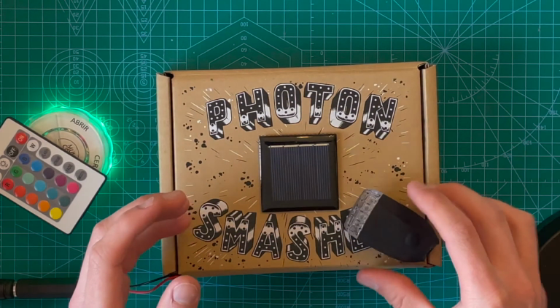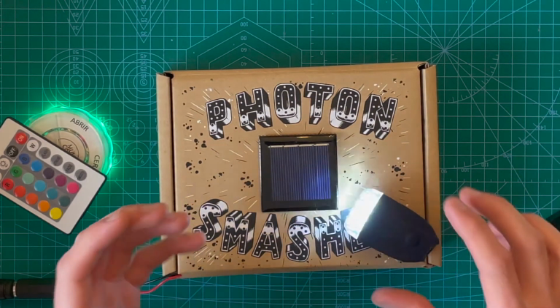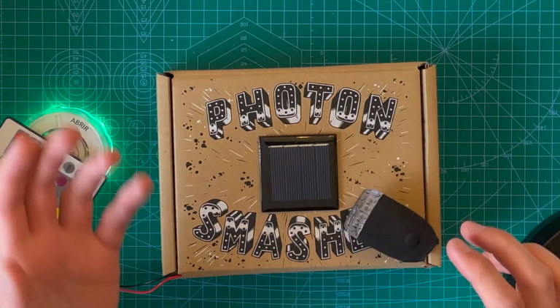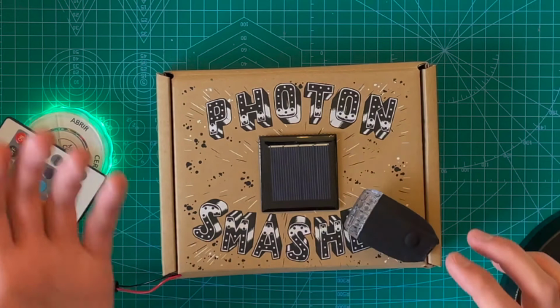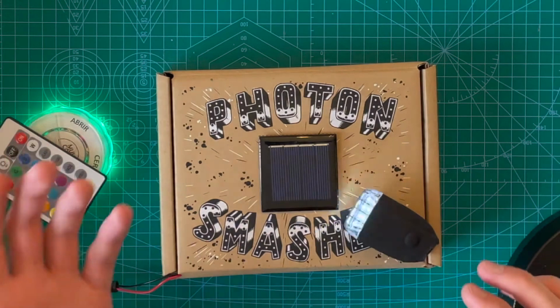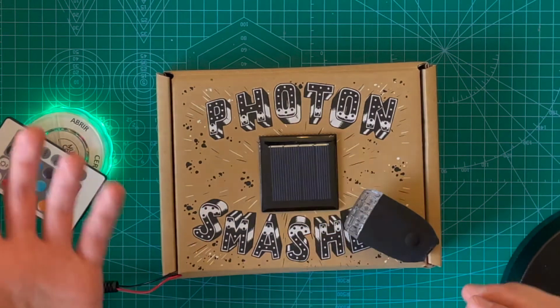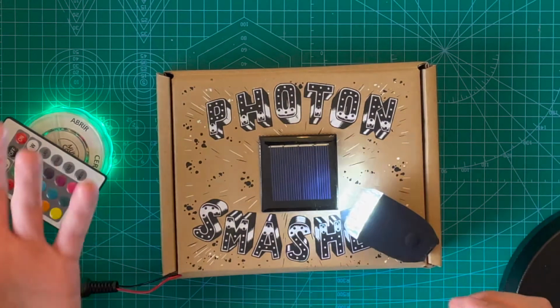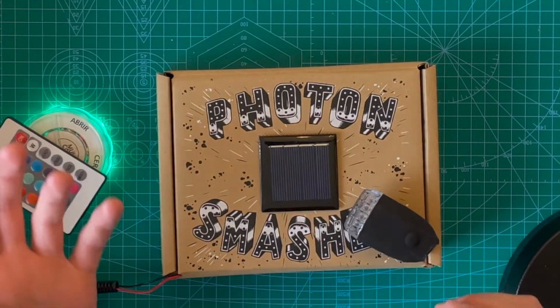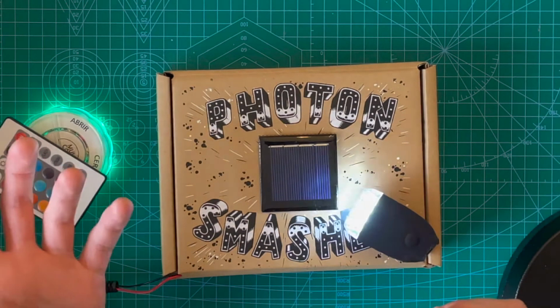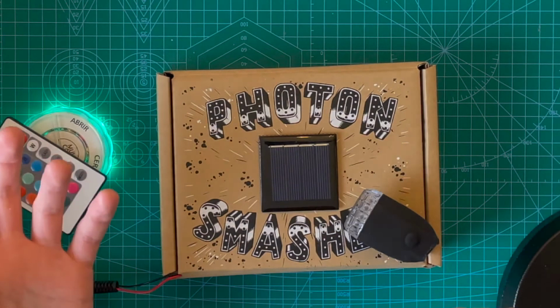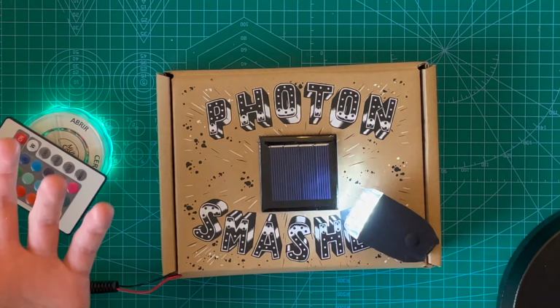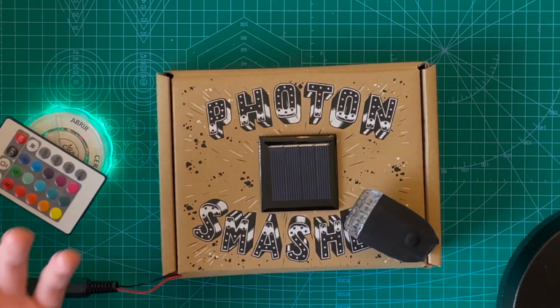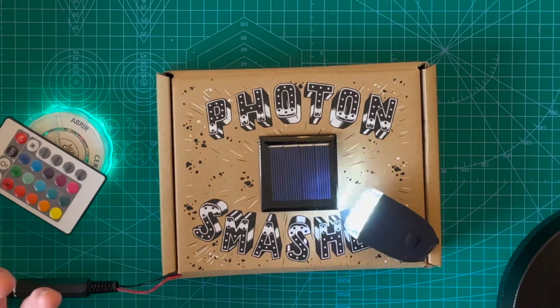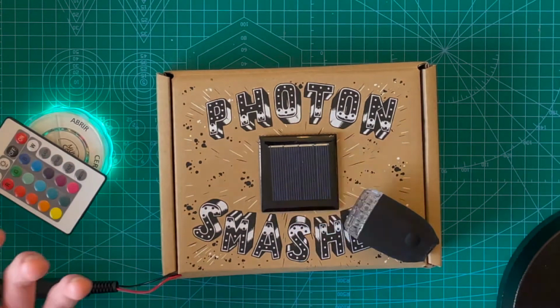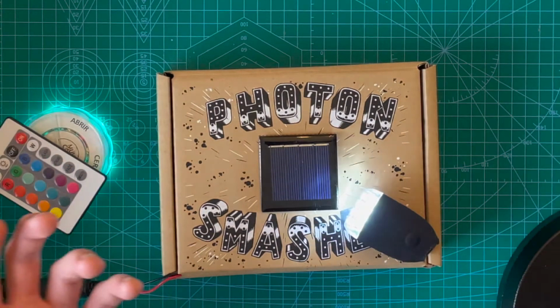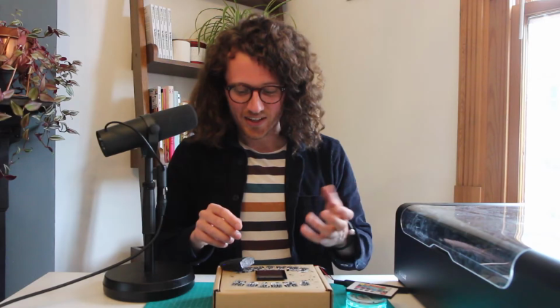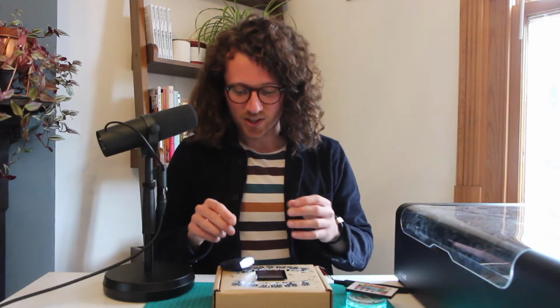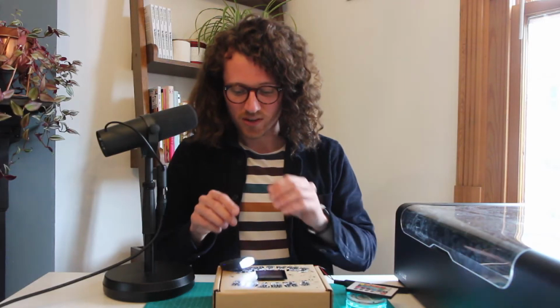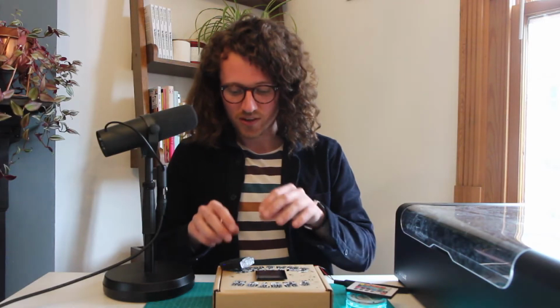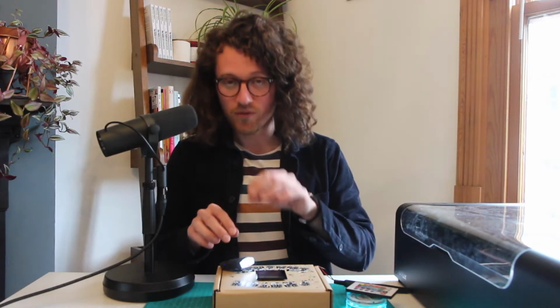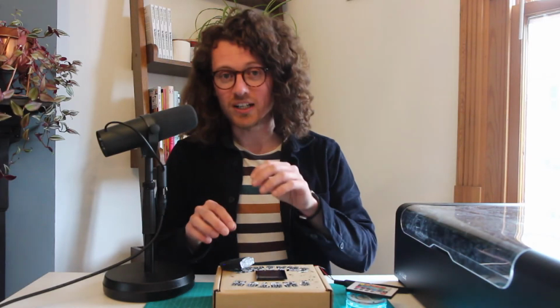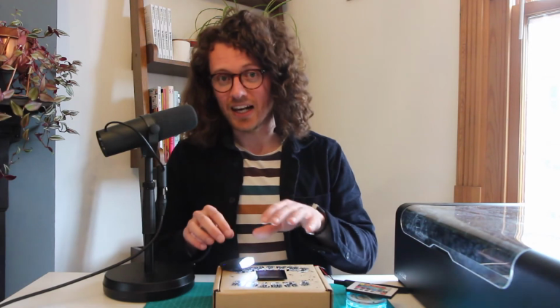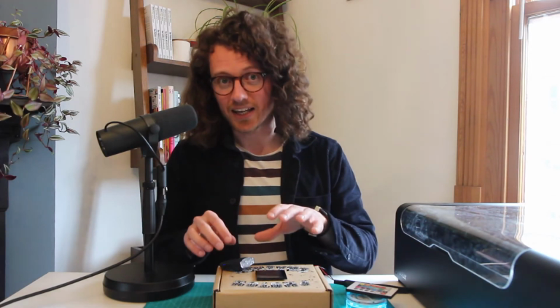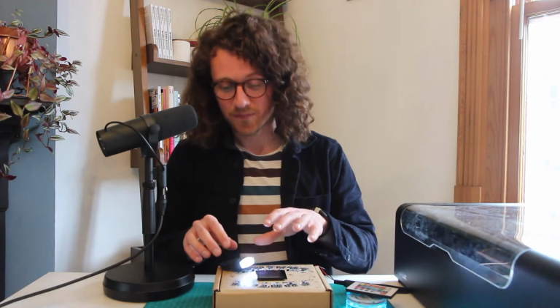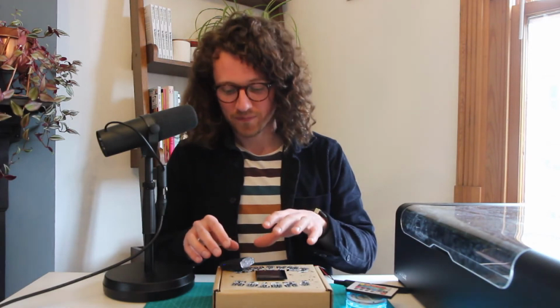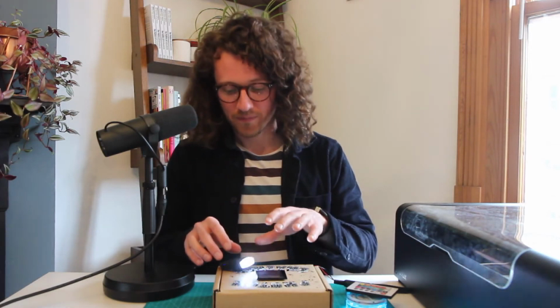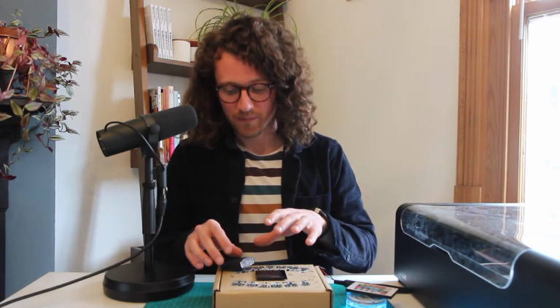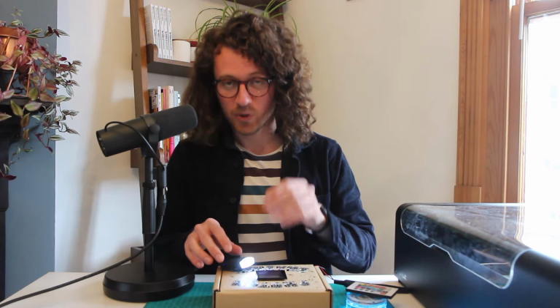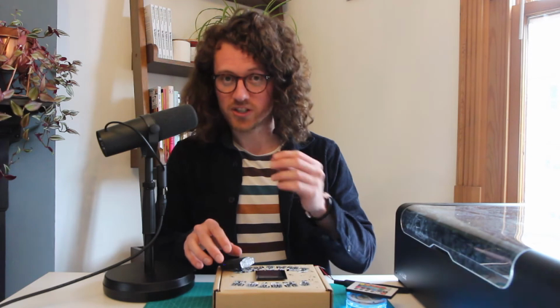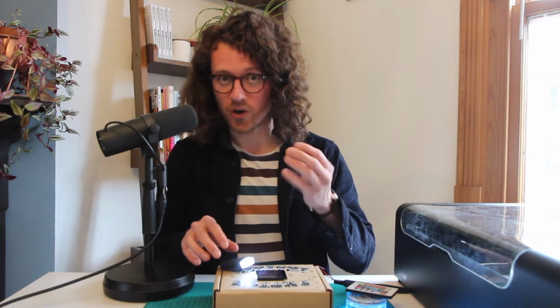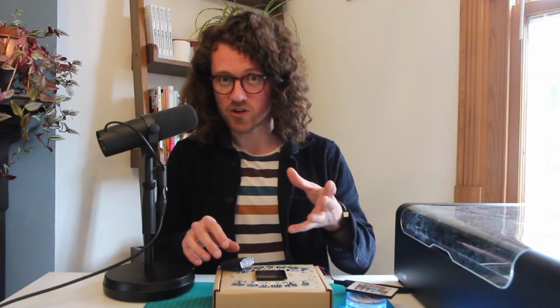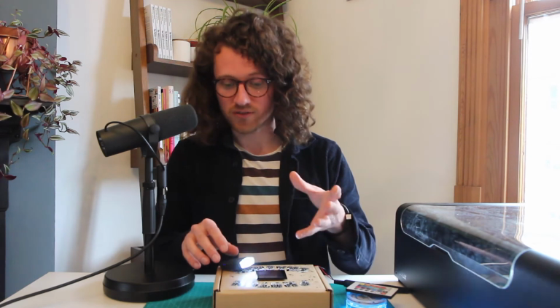We've got quite a cool swung rhythm there. We've got a click because it's going on and off.